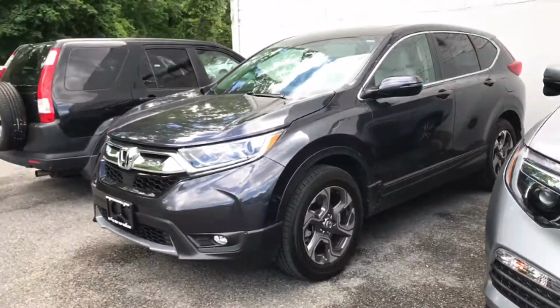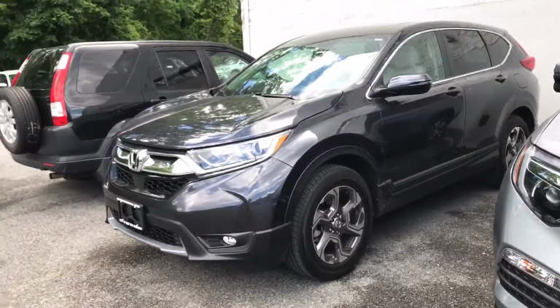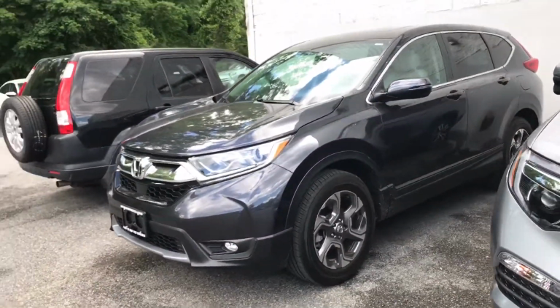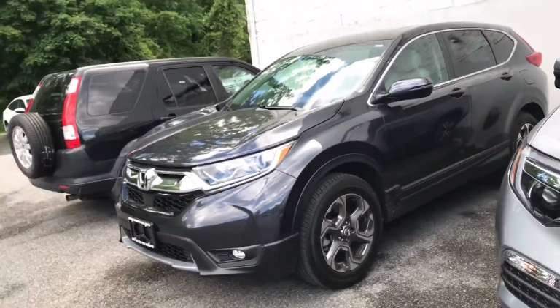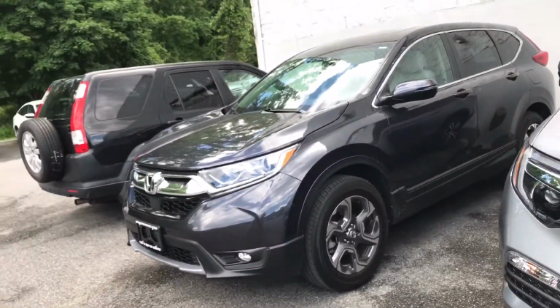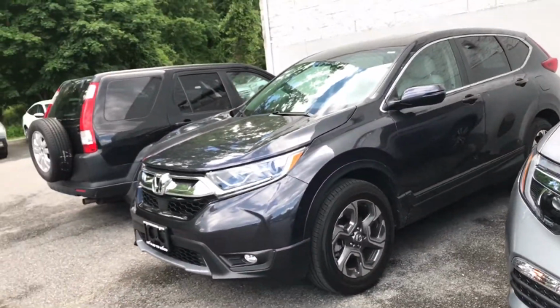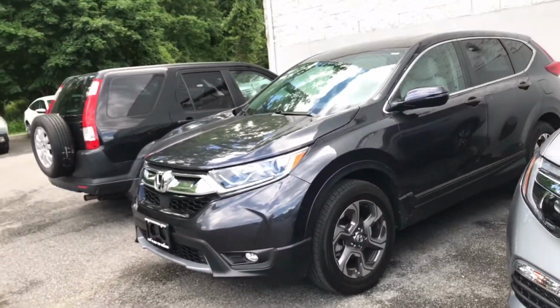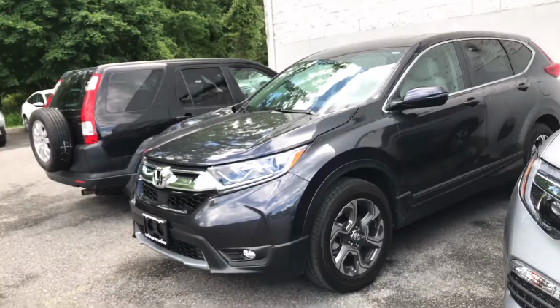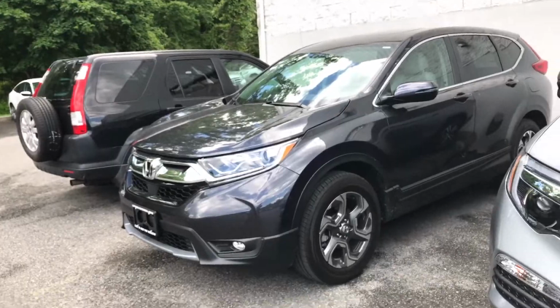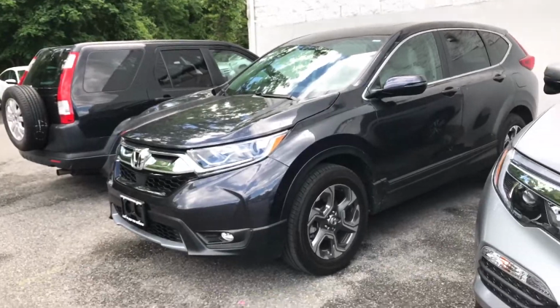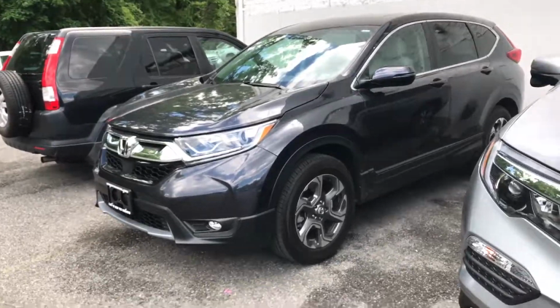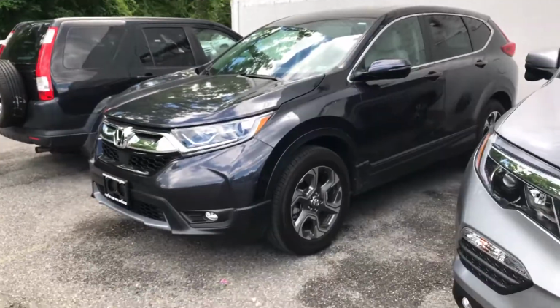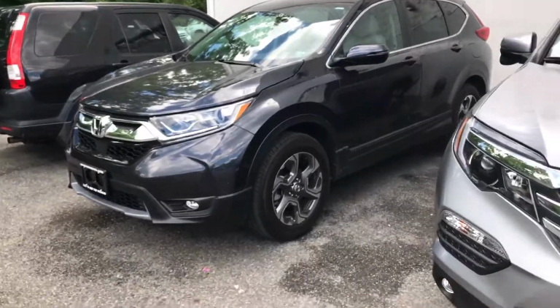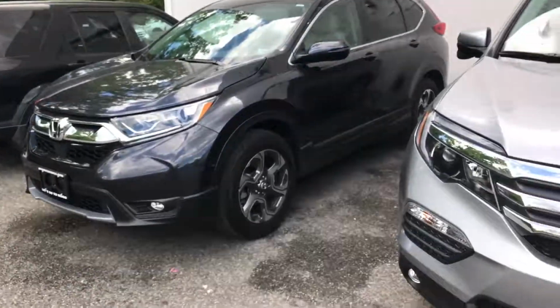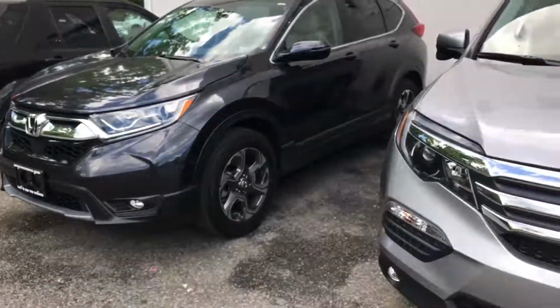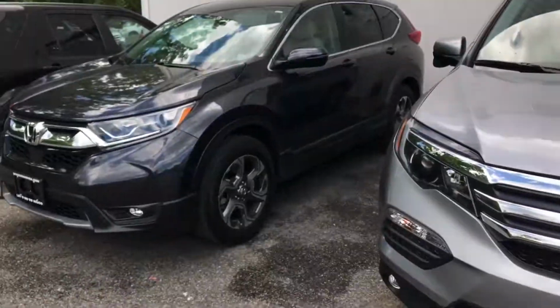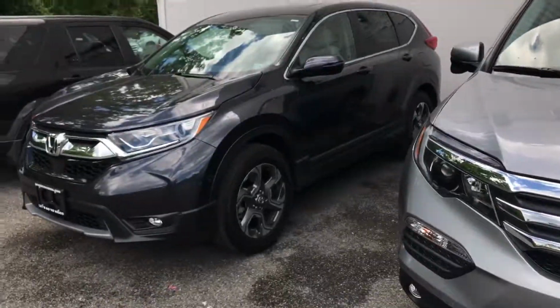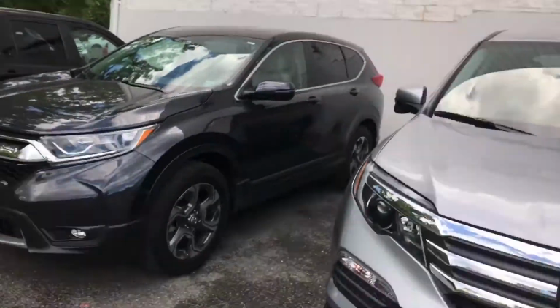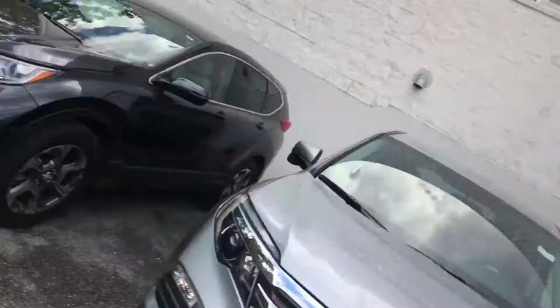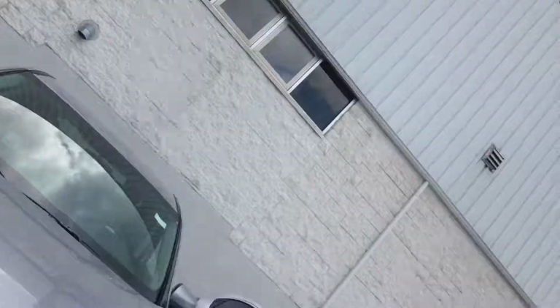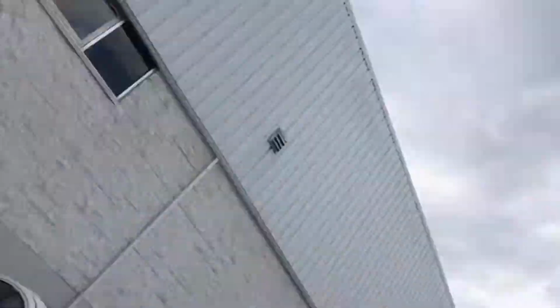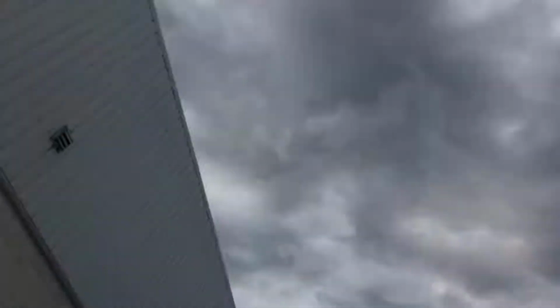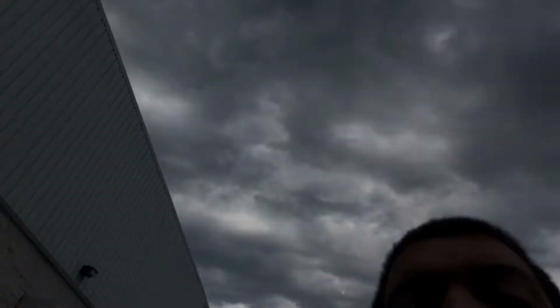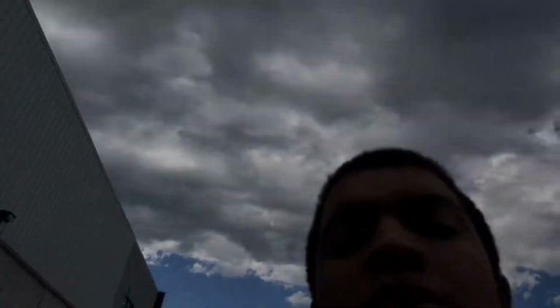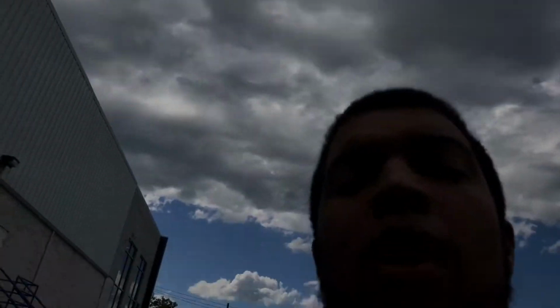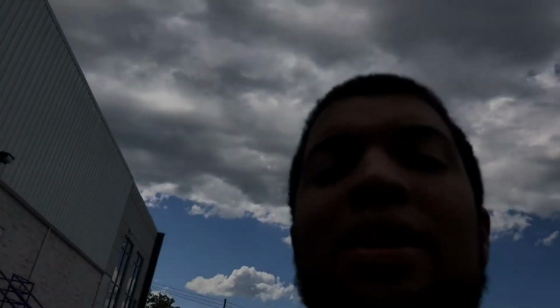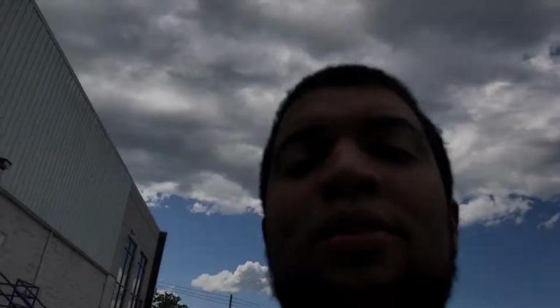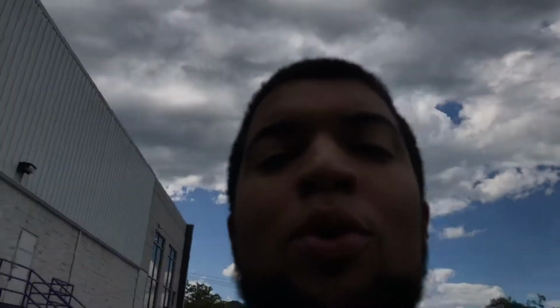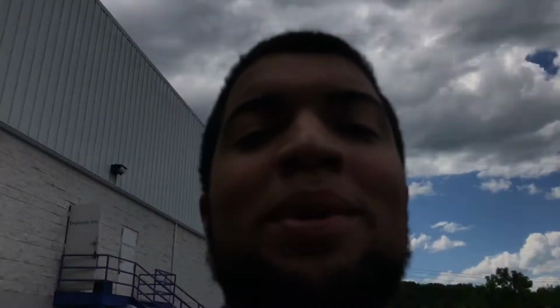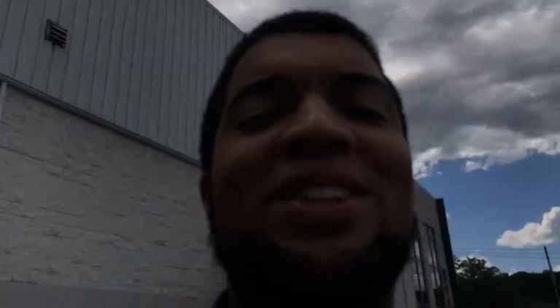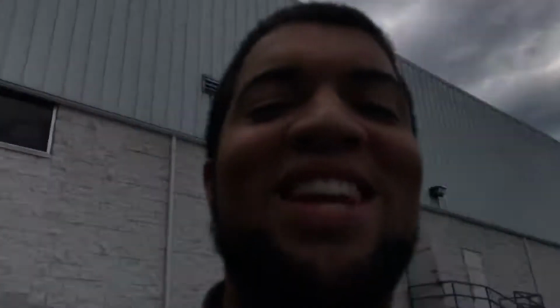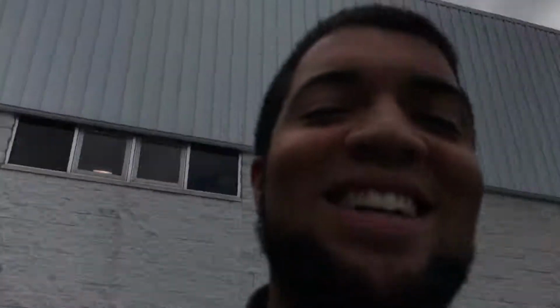I definitely recommend you come on in and take it for a test drive. Once again, my name is Gabriel from Alcisco Honda — I look forward to meeting you, thanks.